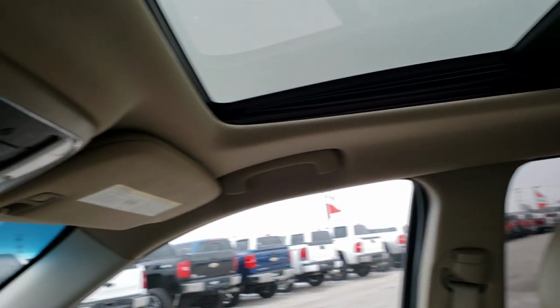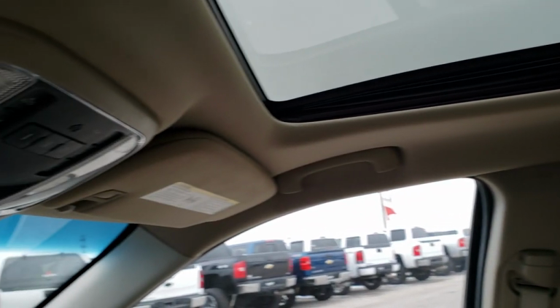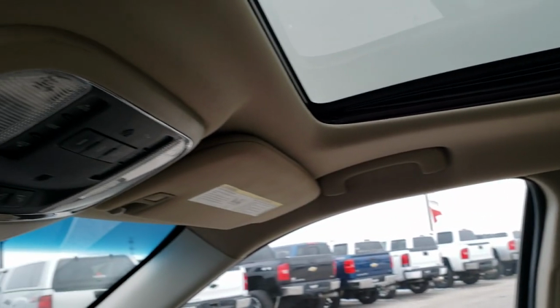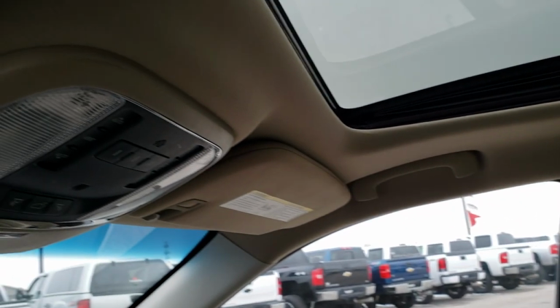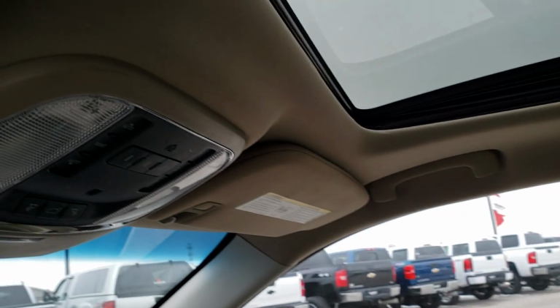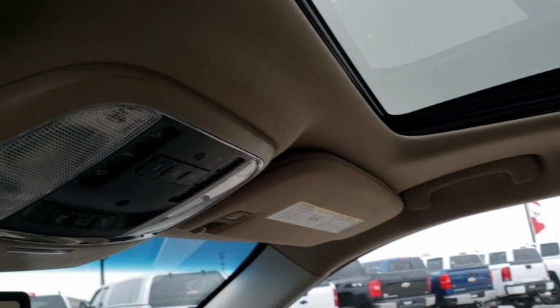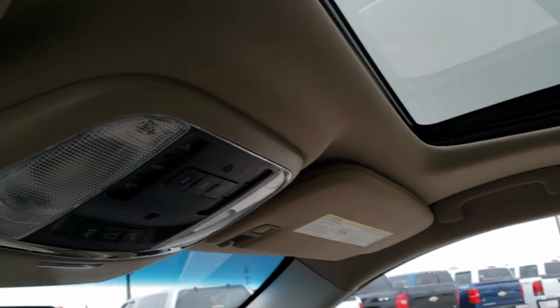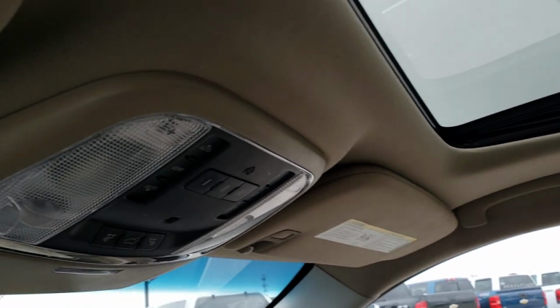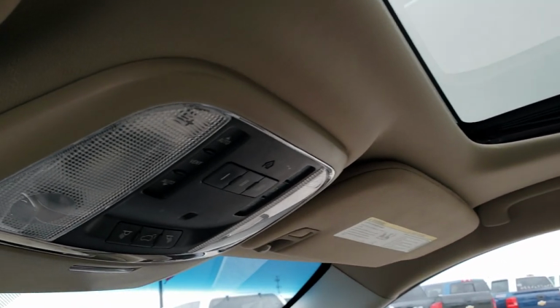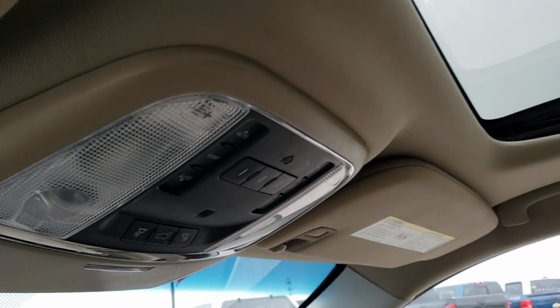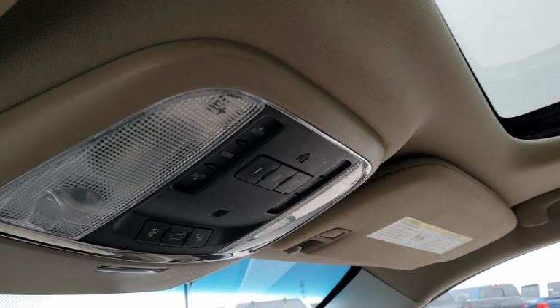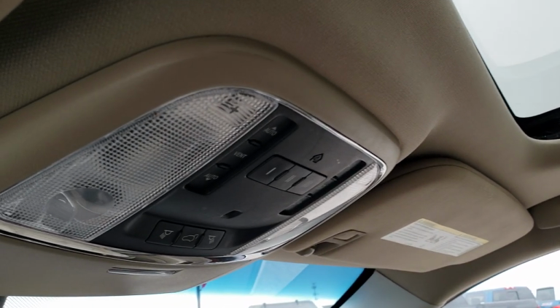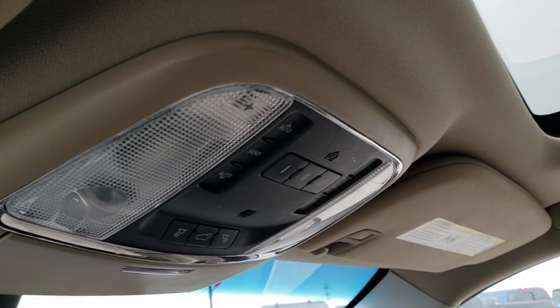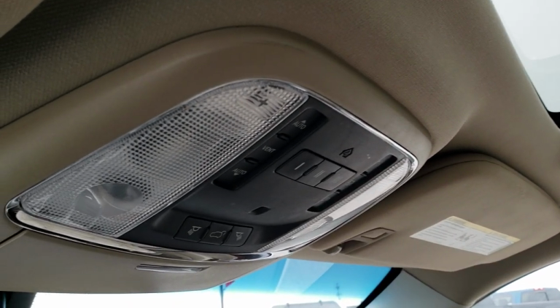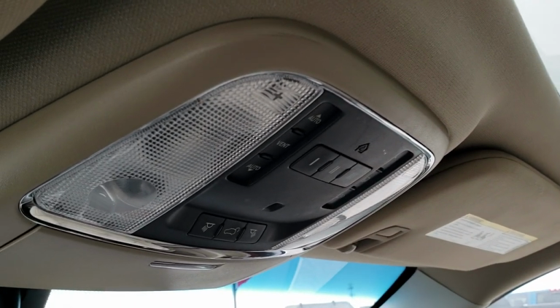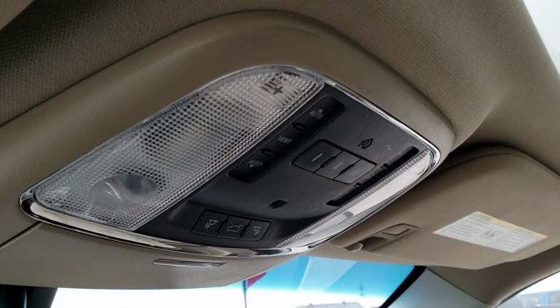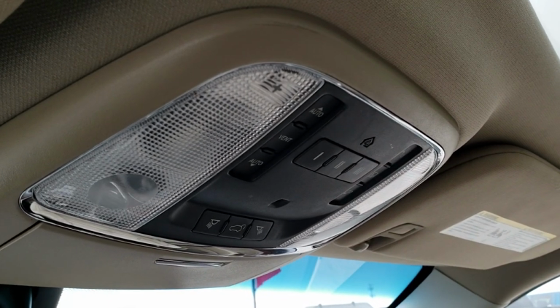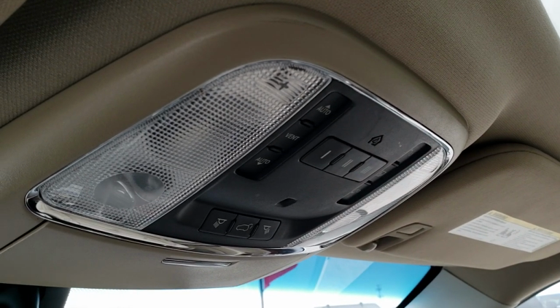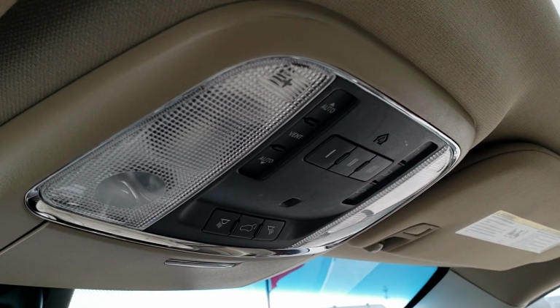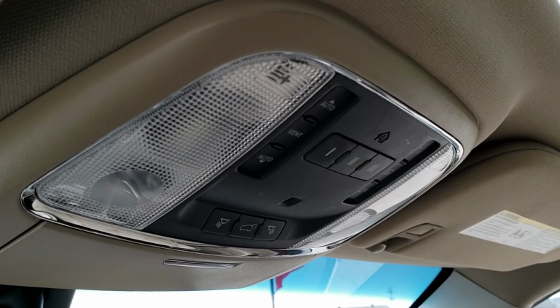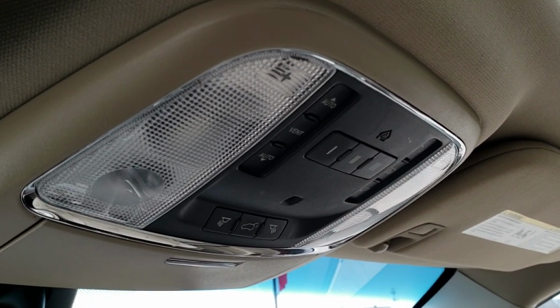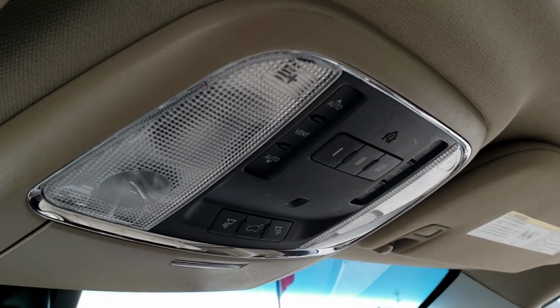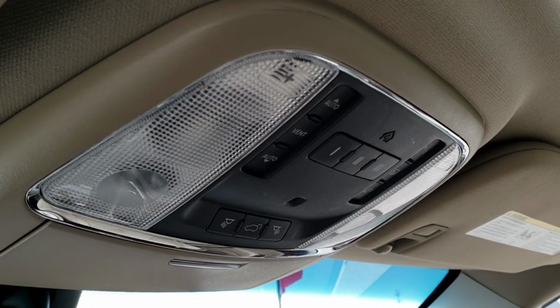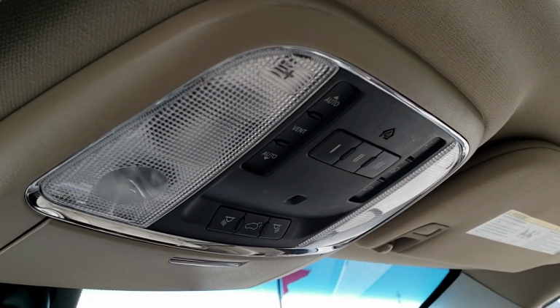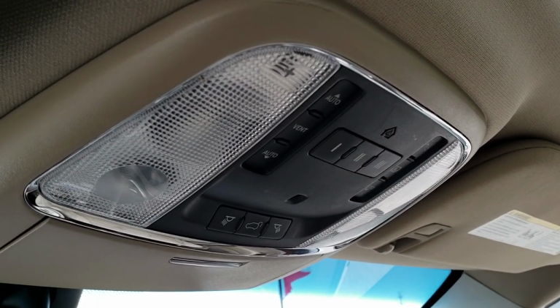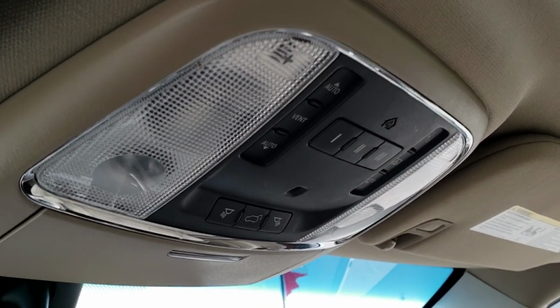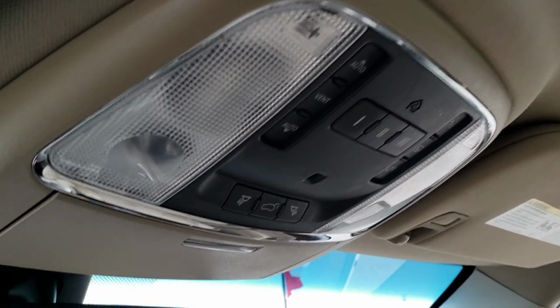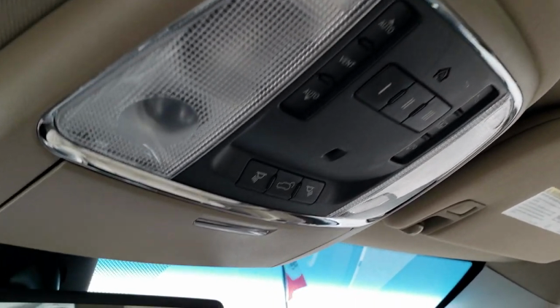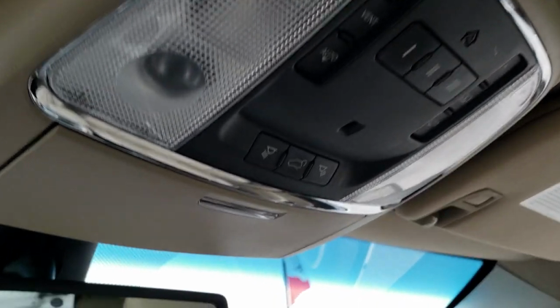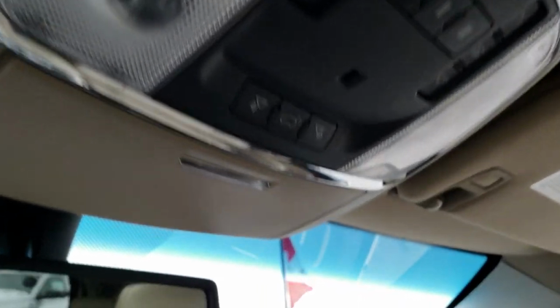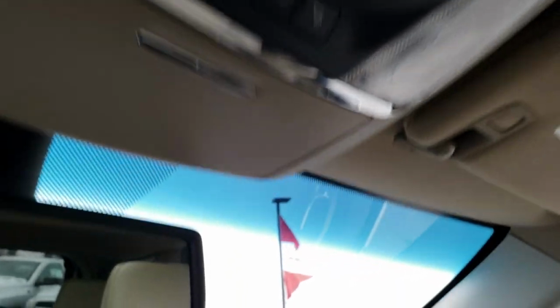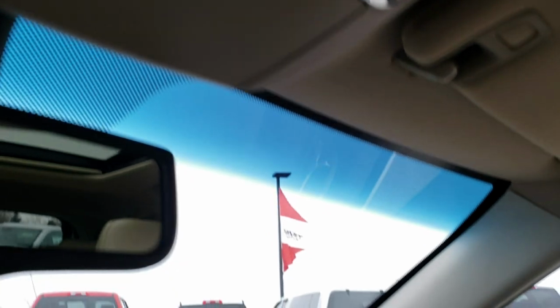Up here you have your Homelink system, map lights, and the sunshade as well.